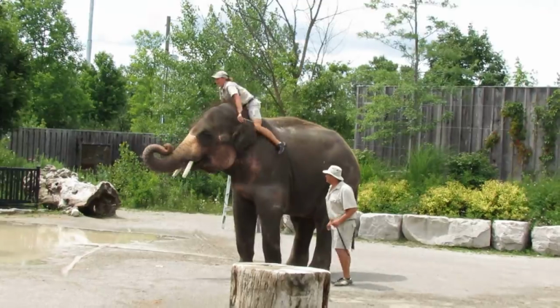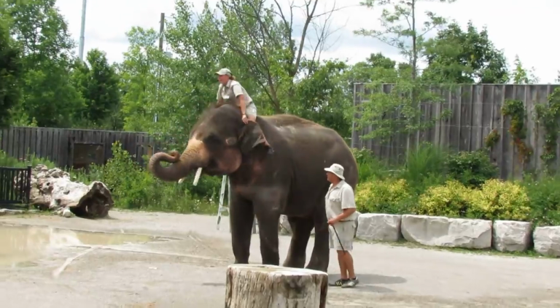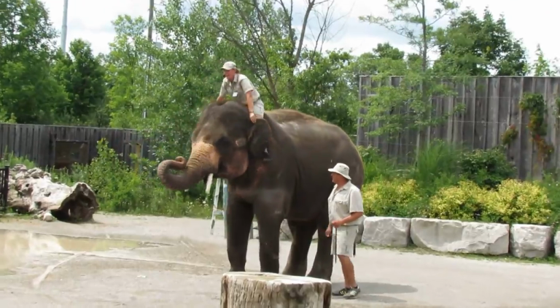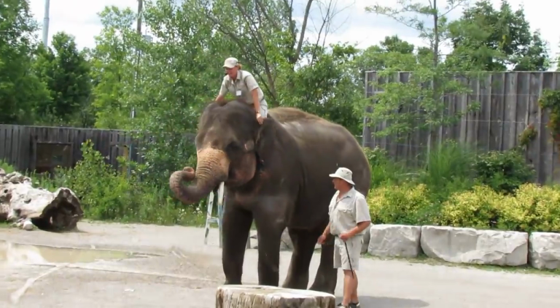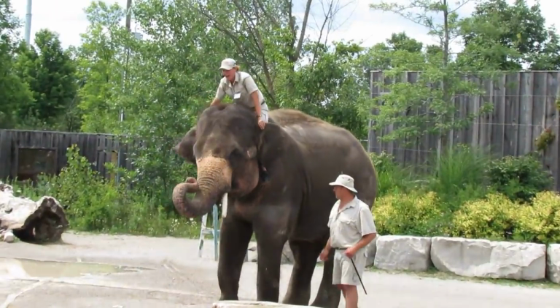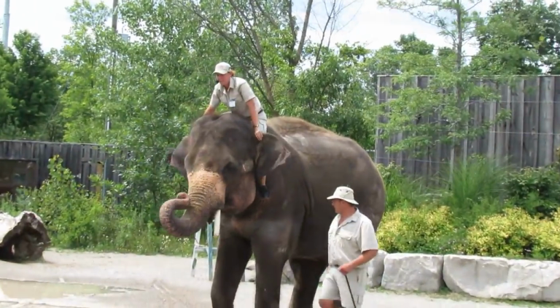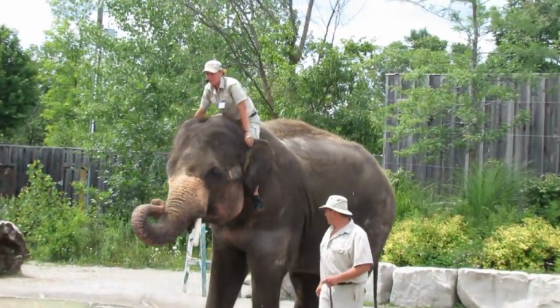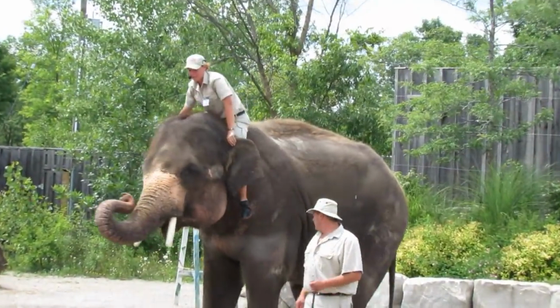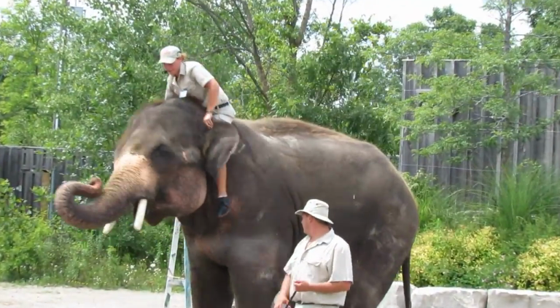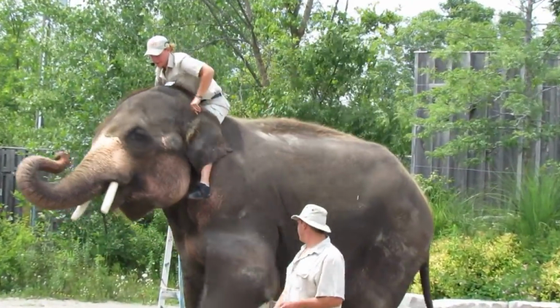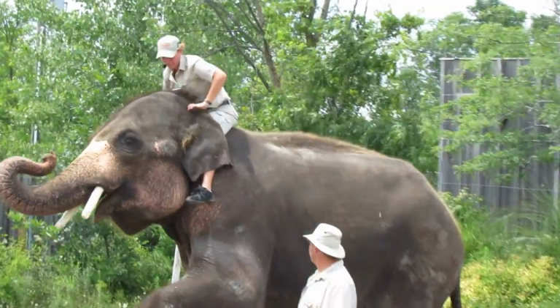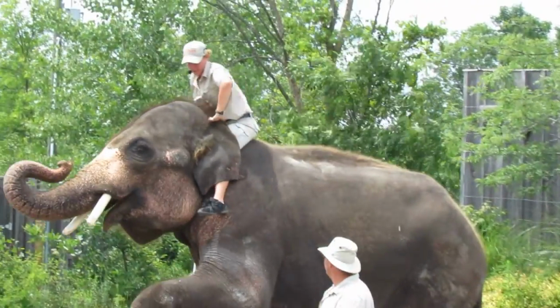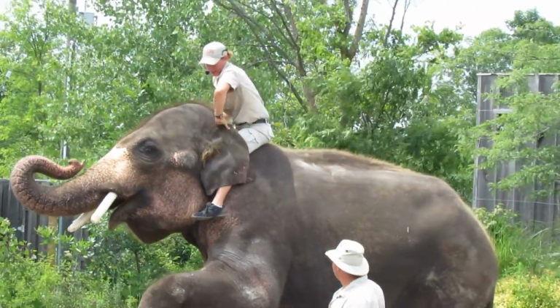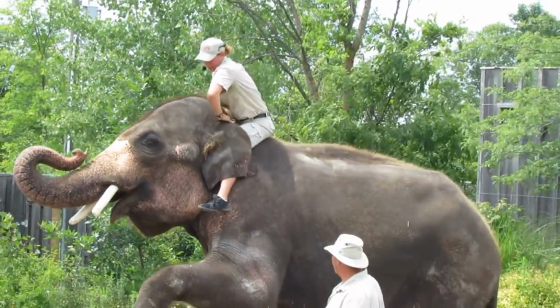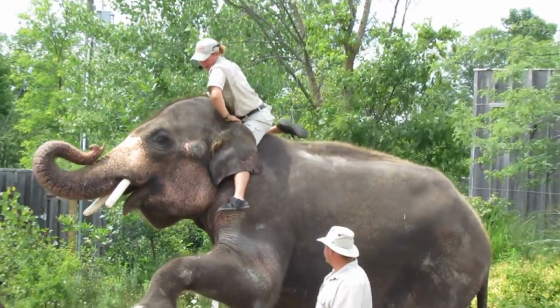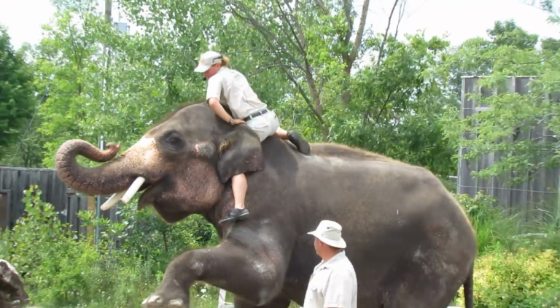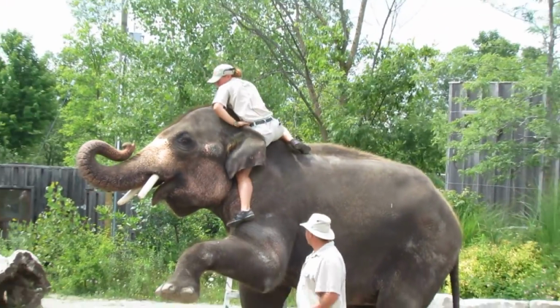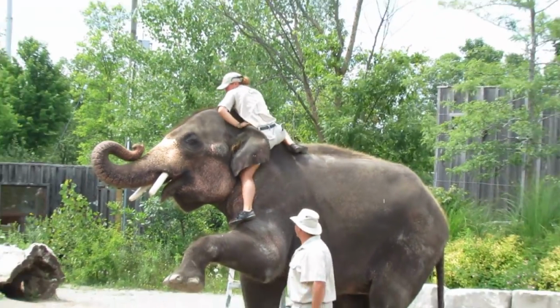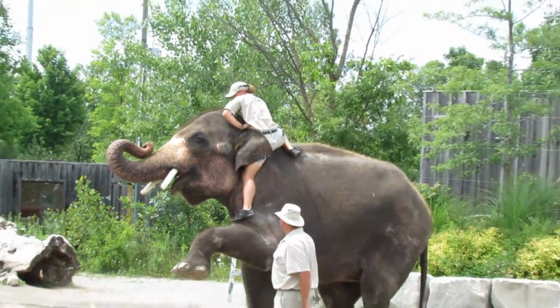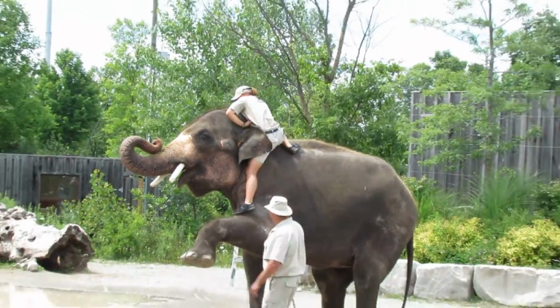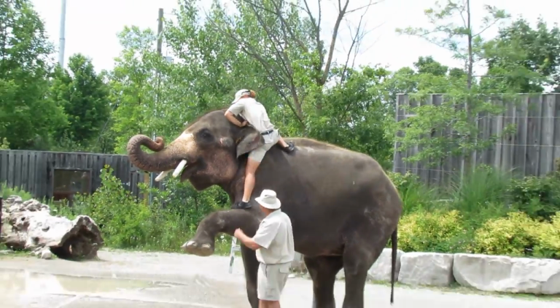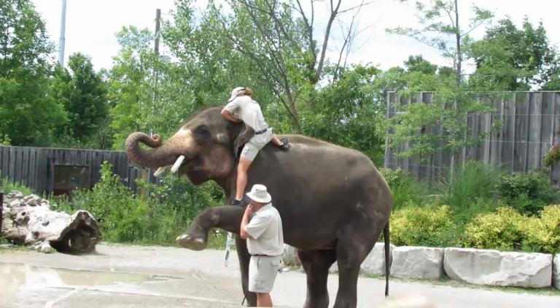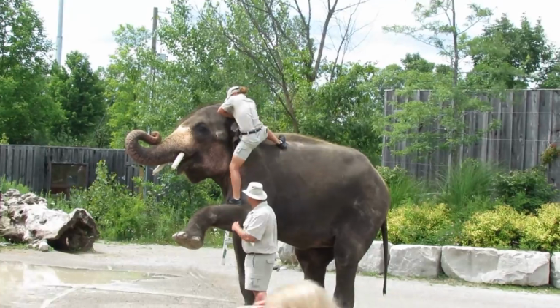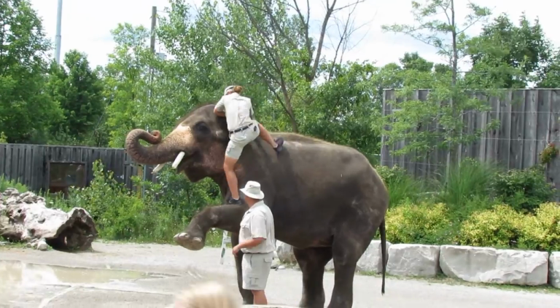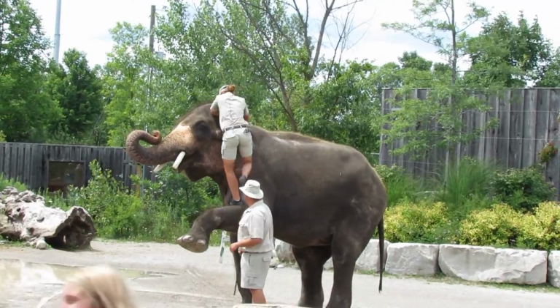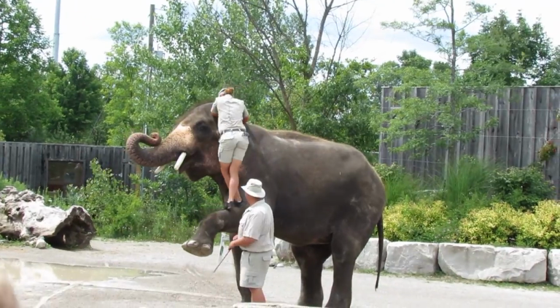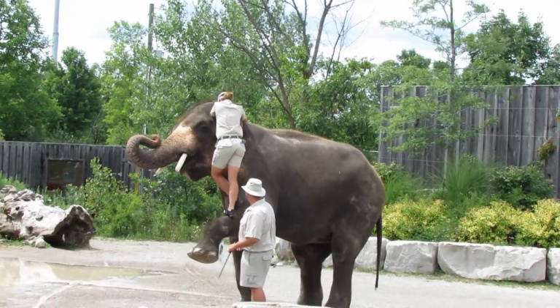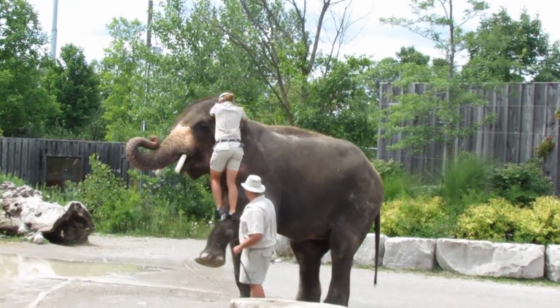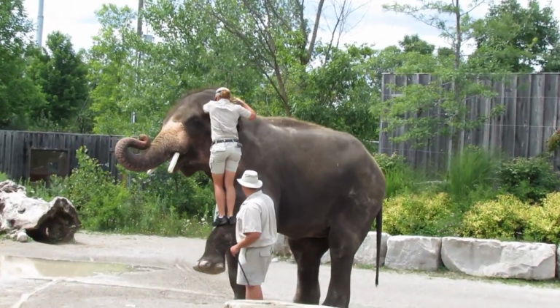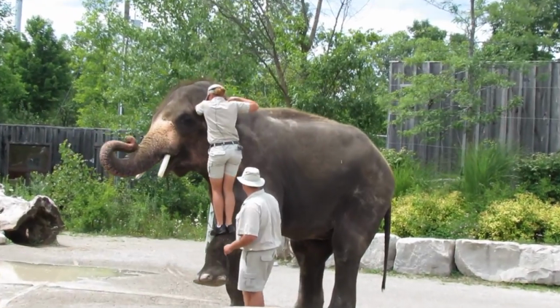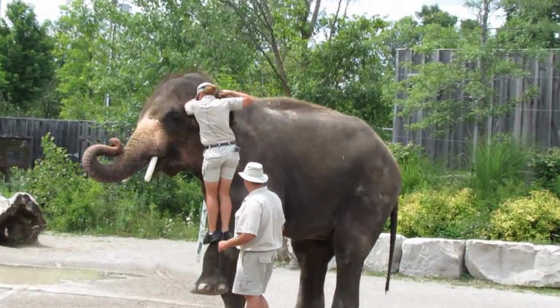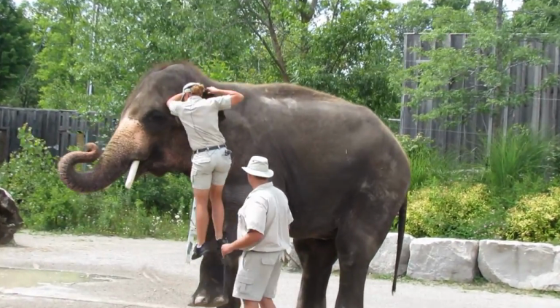Getting down is just the reverse. He'll lift that foot back up, then he's going to lower me gently.